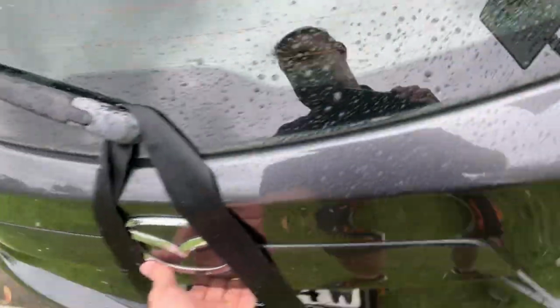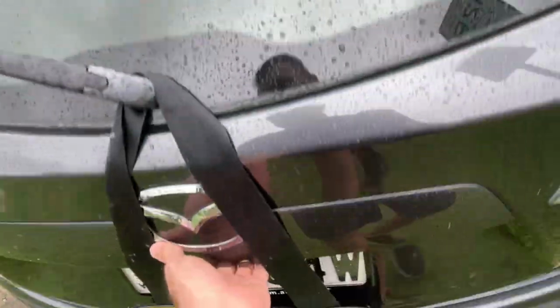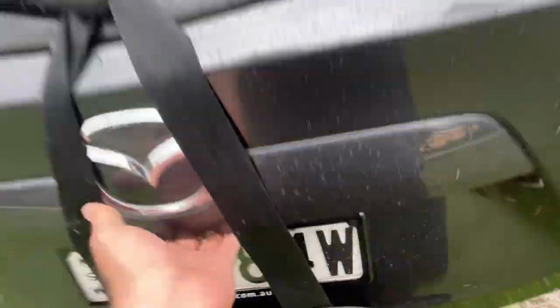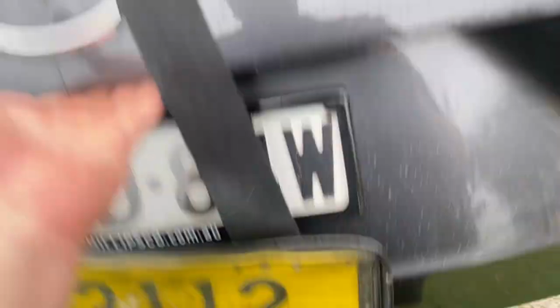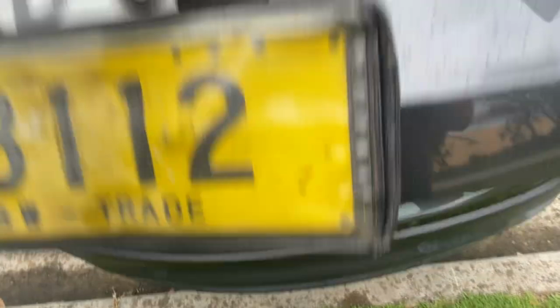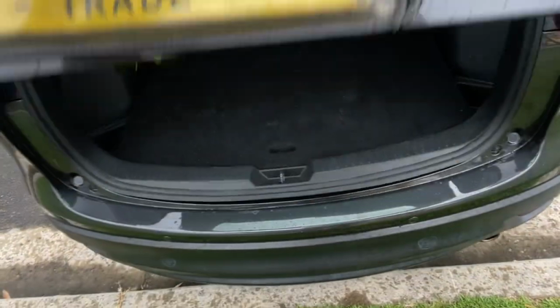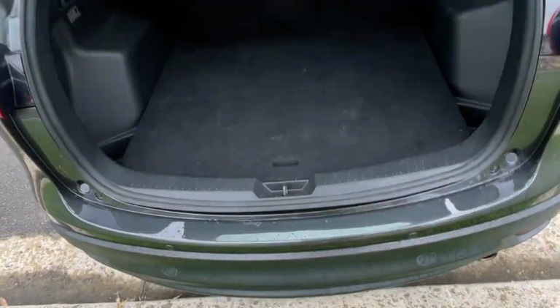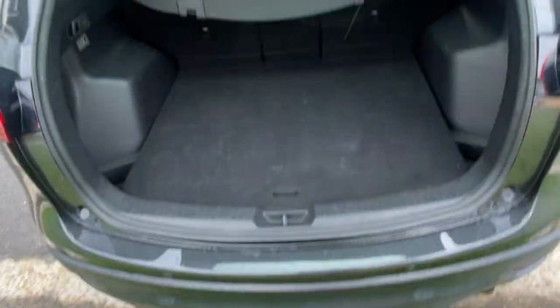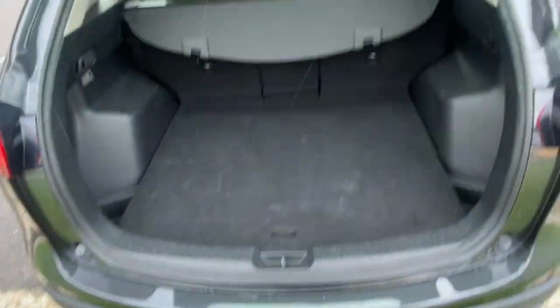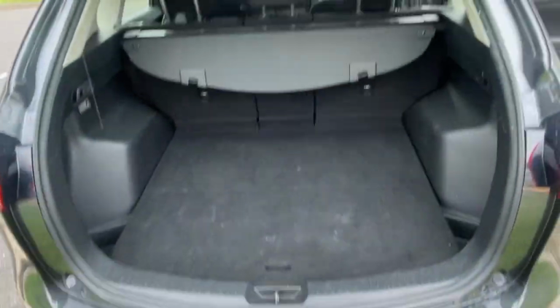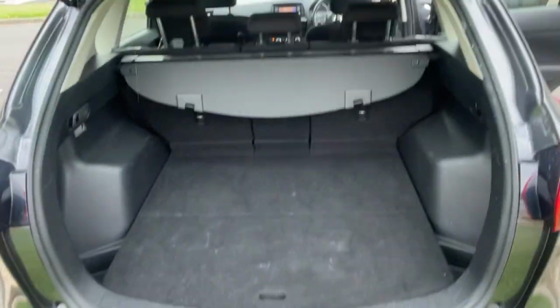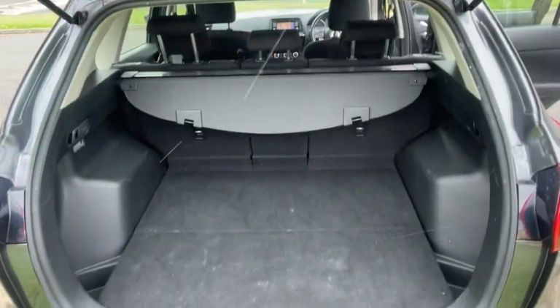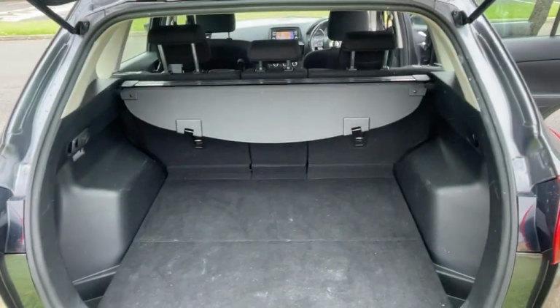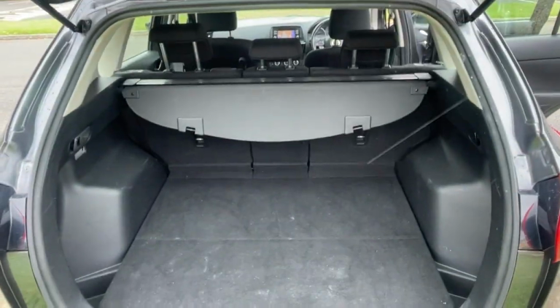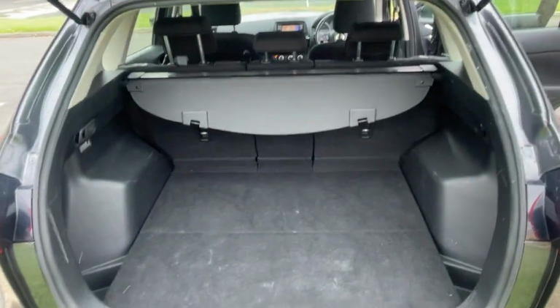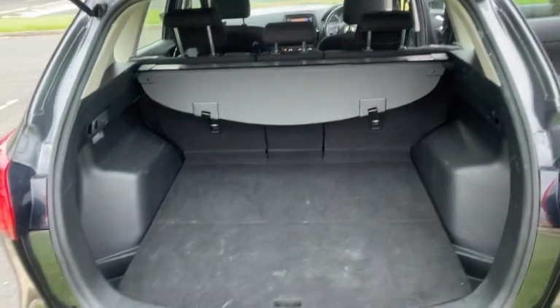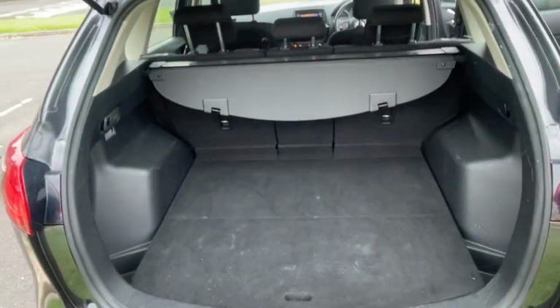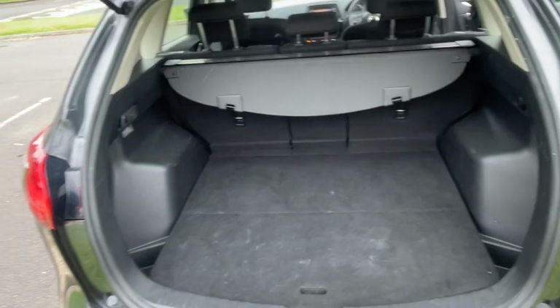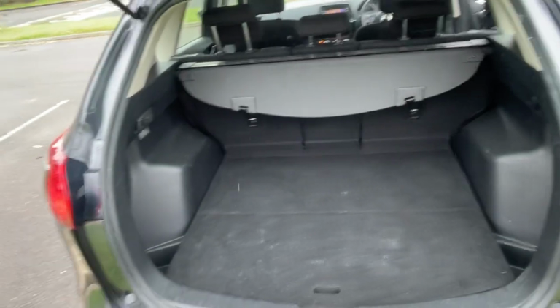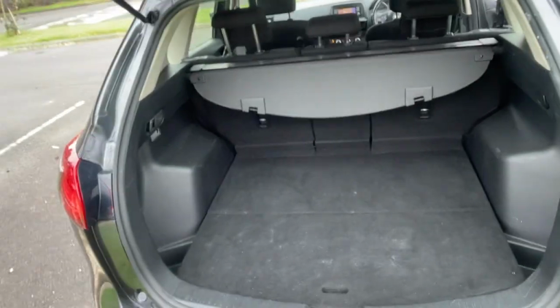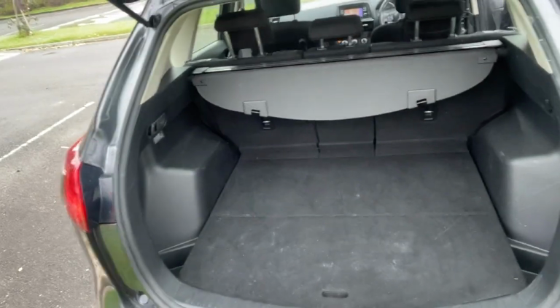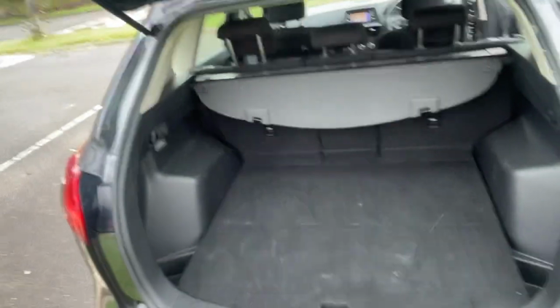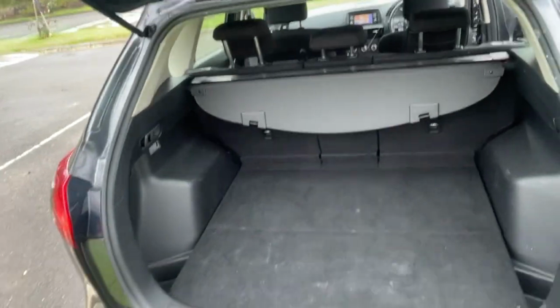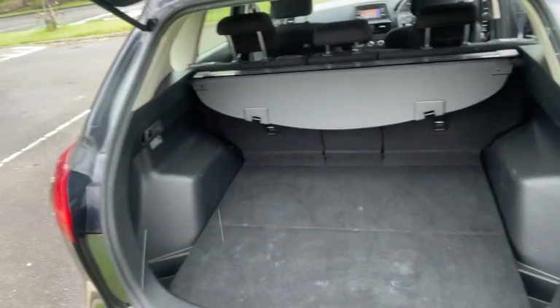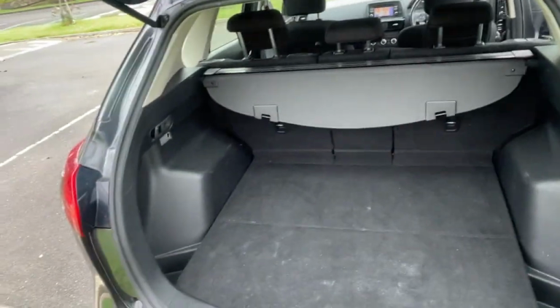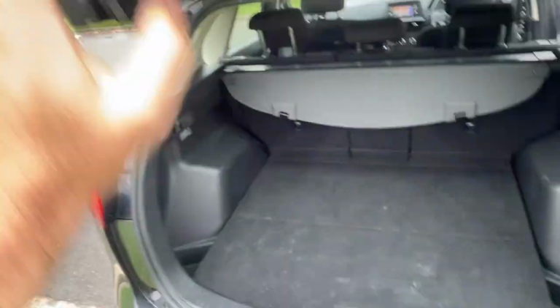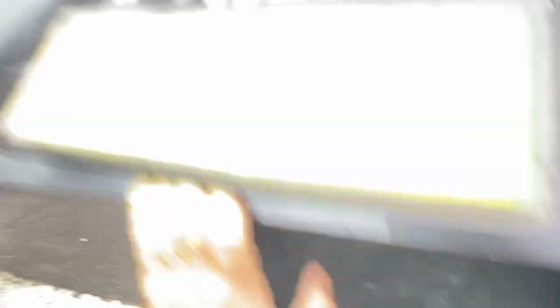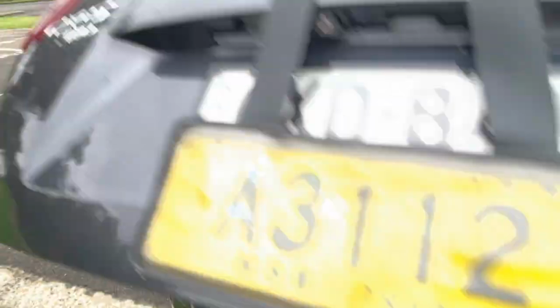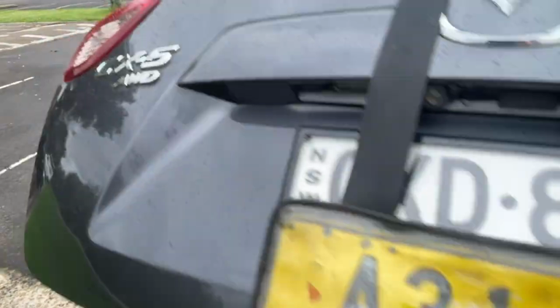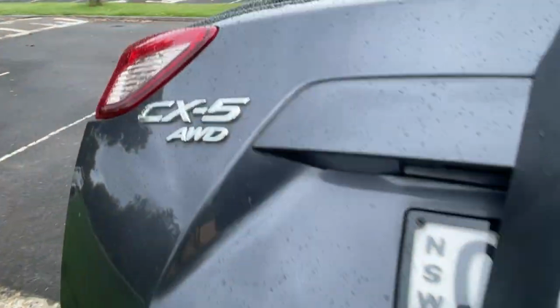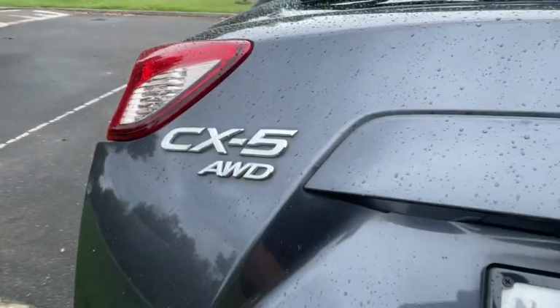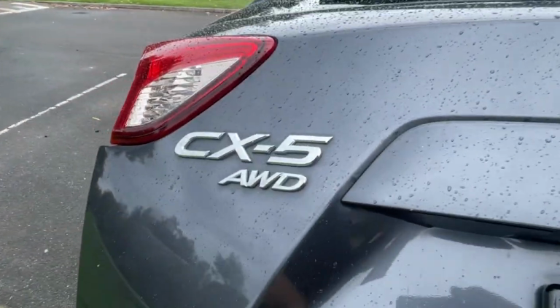I'll just show you inside the boot — it's a nice big boot. All enquiries are welcome, please give us a call.